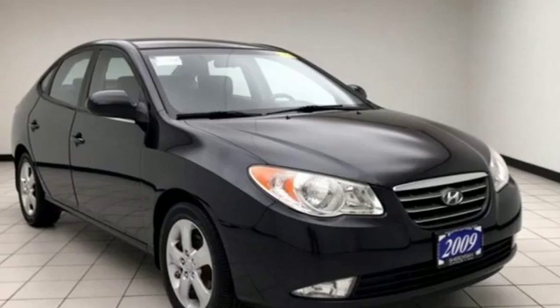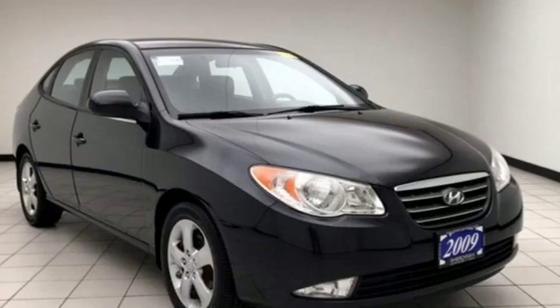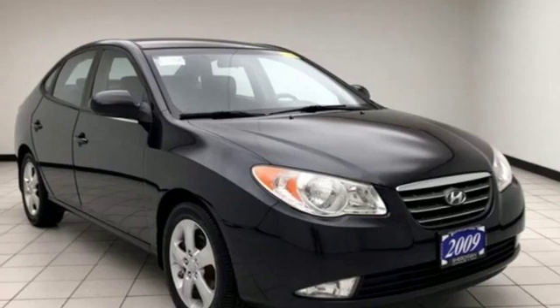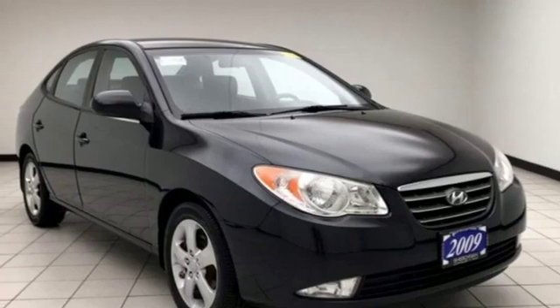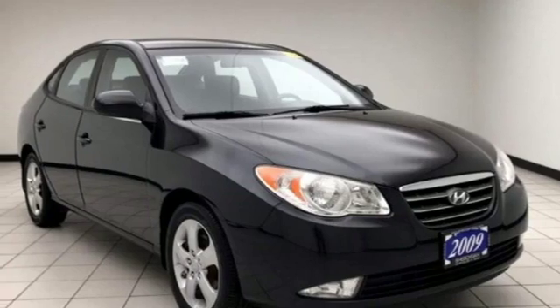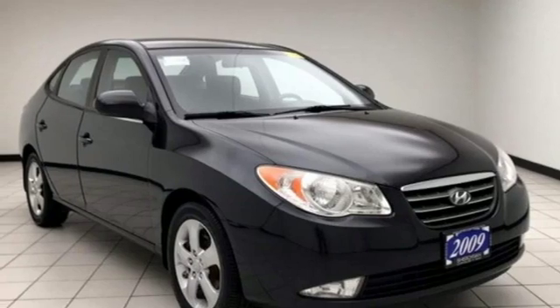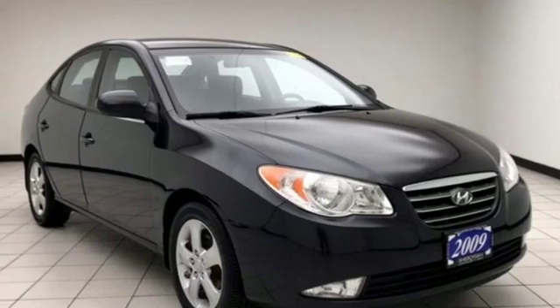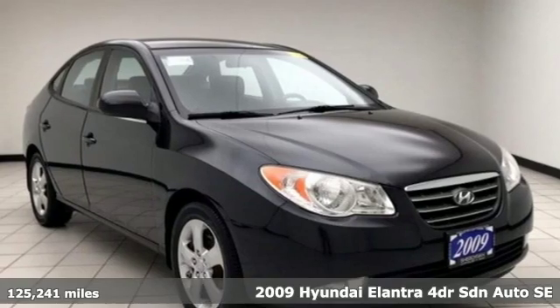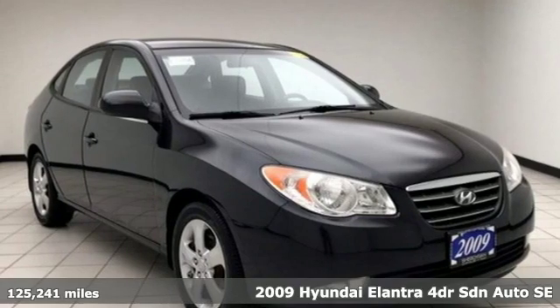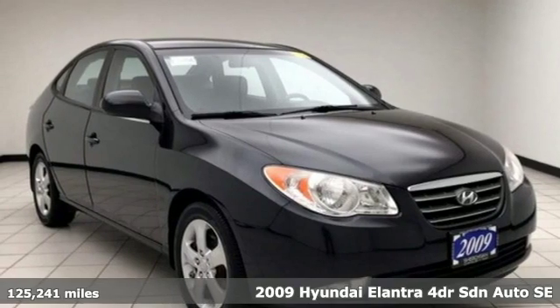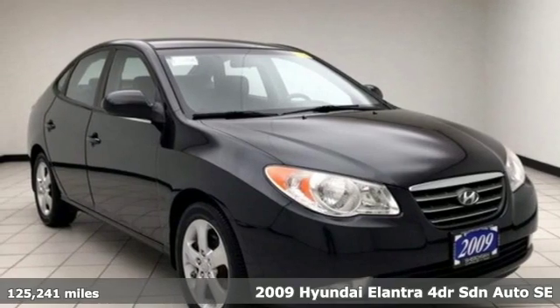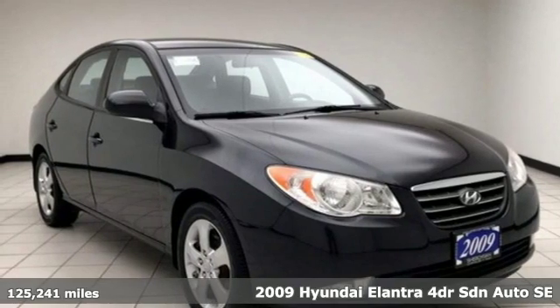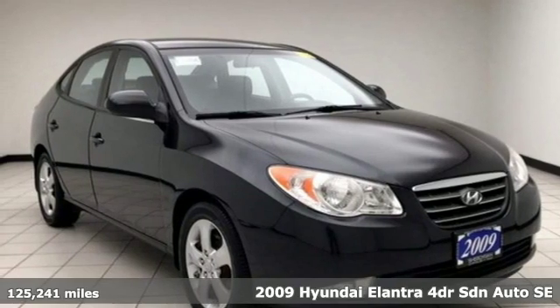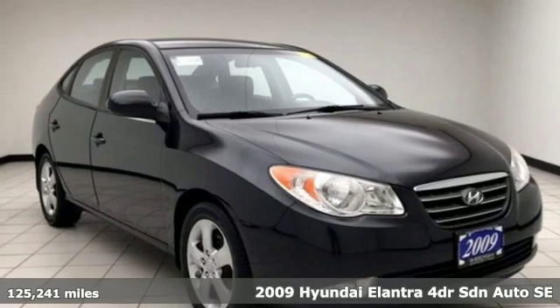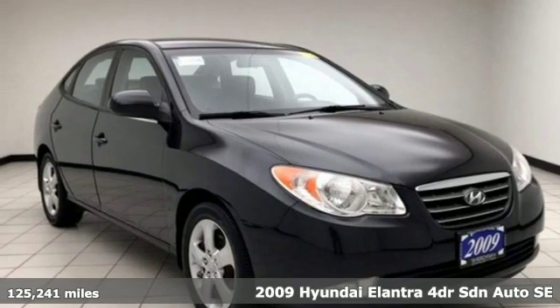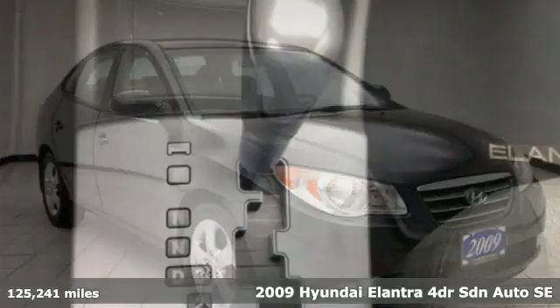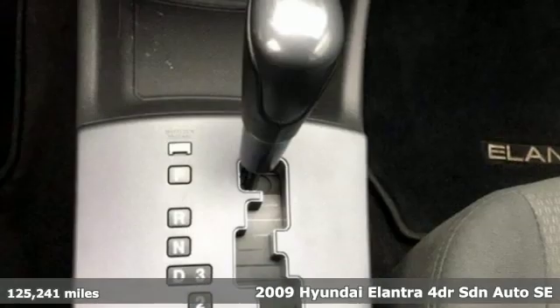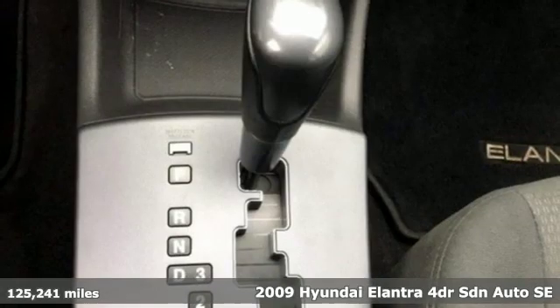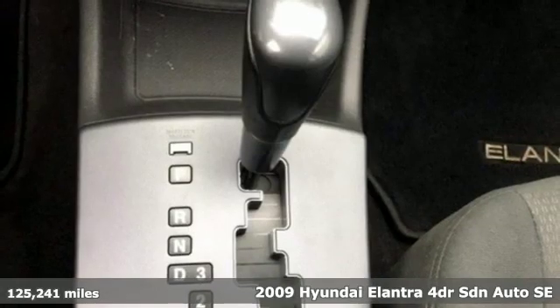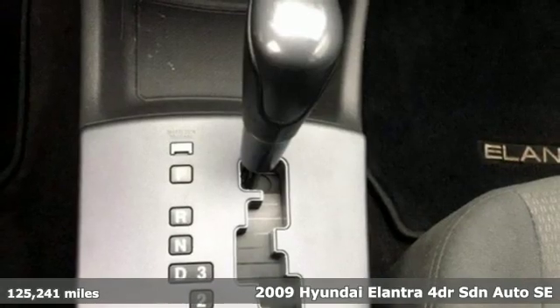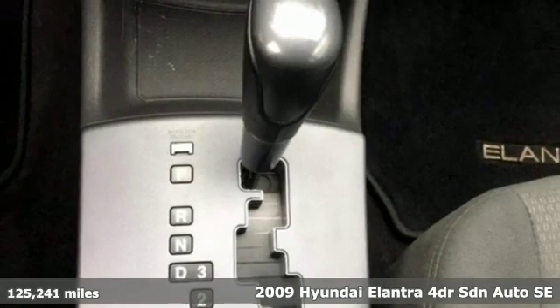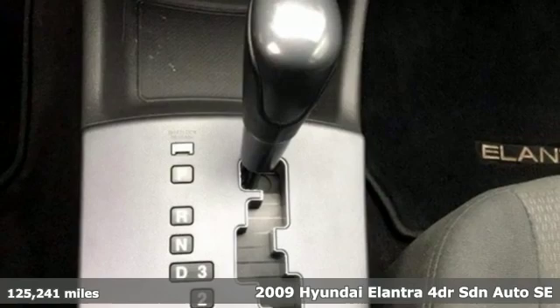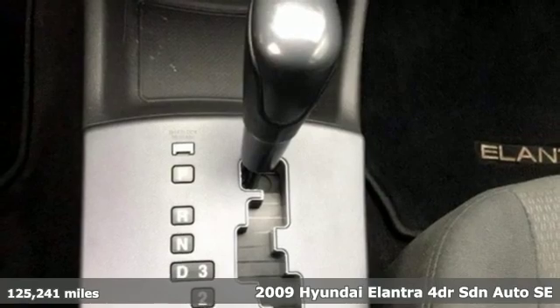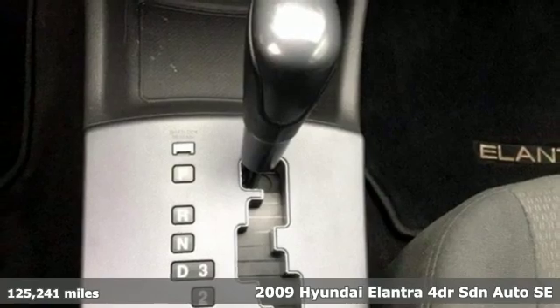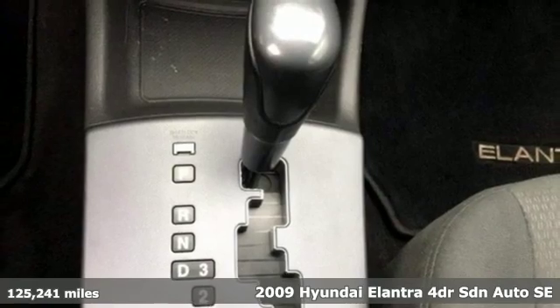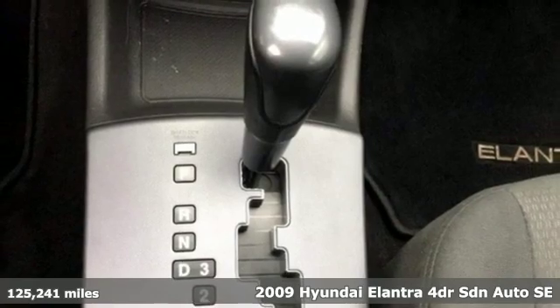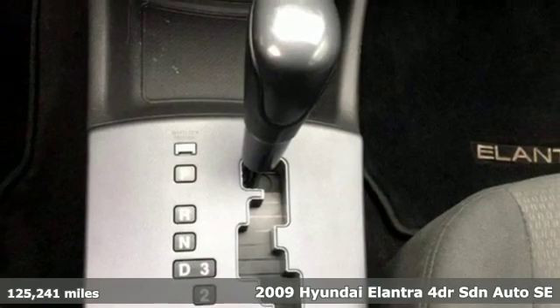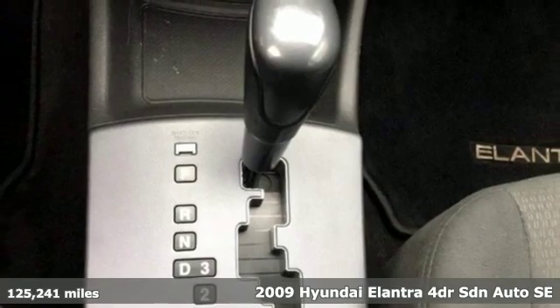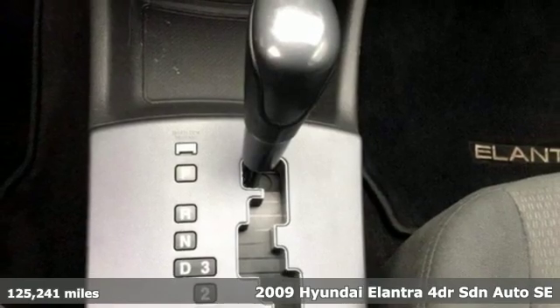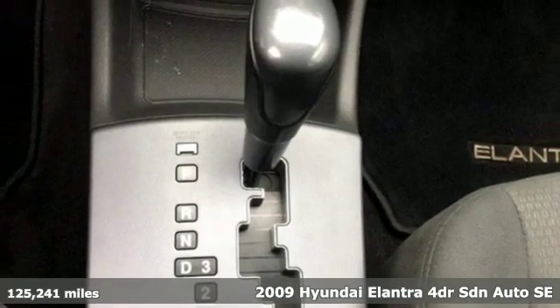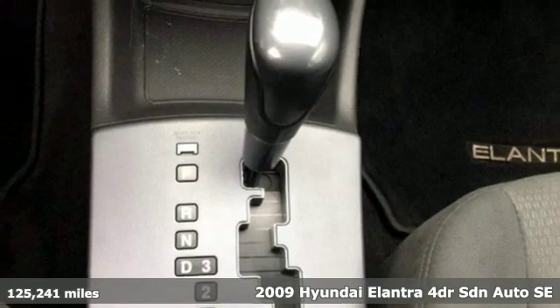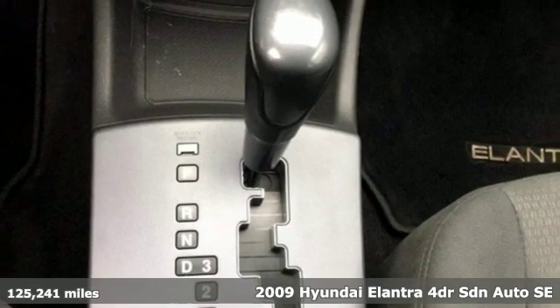It's a 2009 Hyundai Elantra. Hyundai's attention to detail means a better driving experience for you.